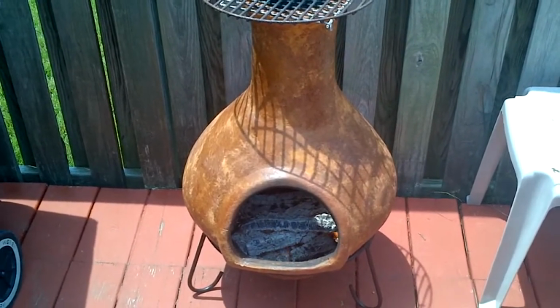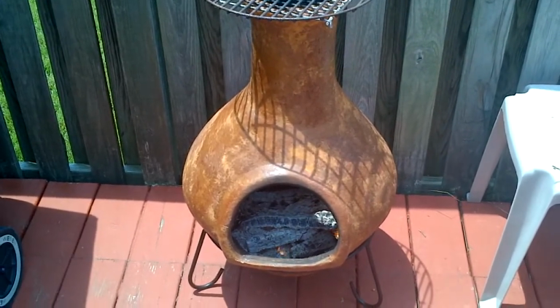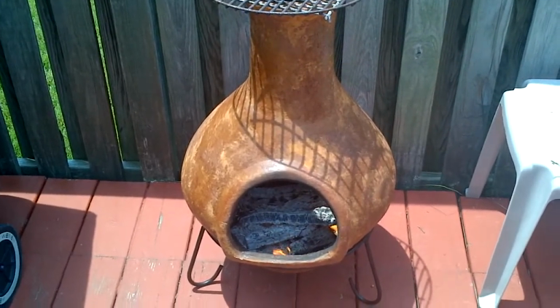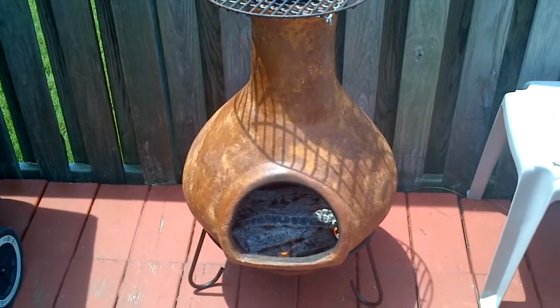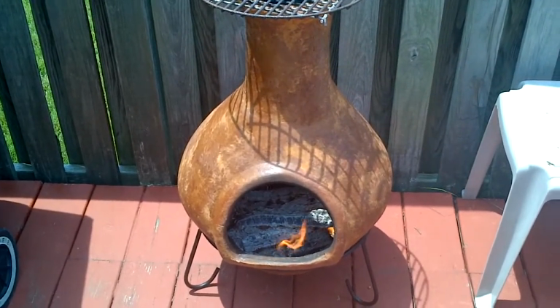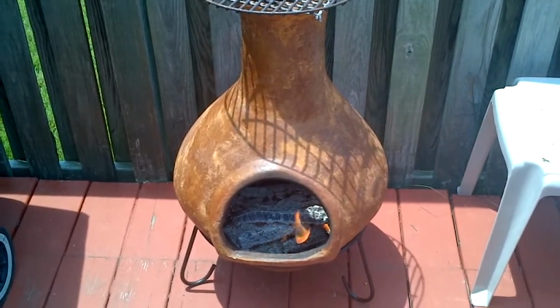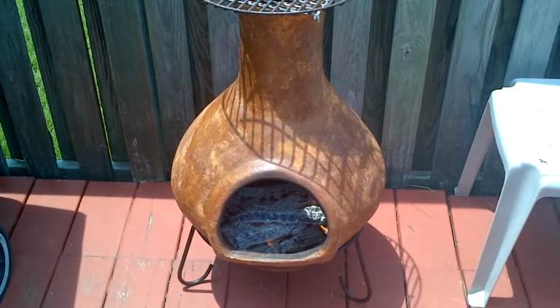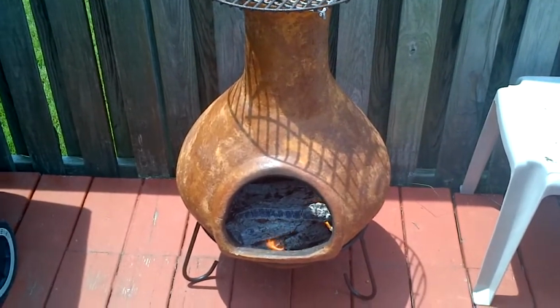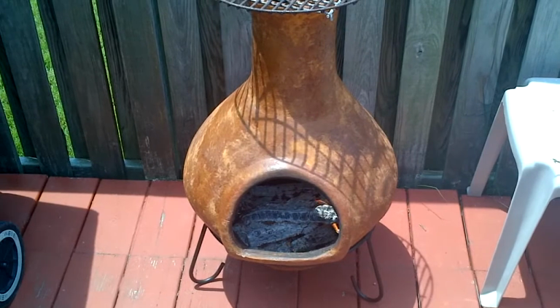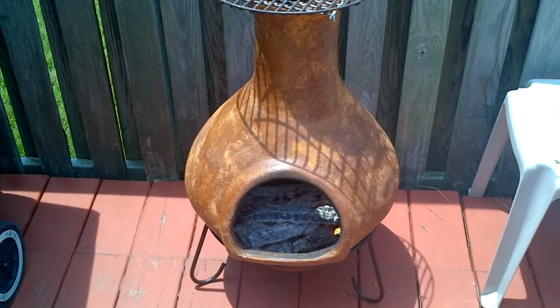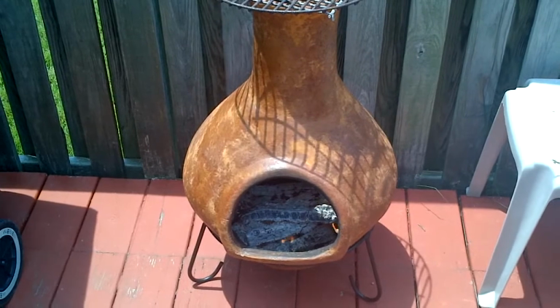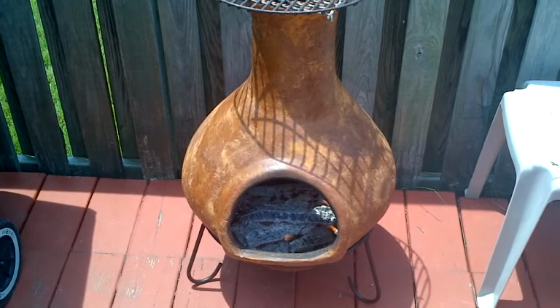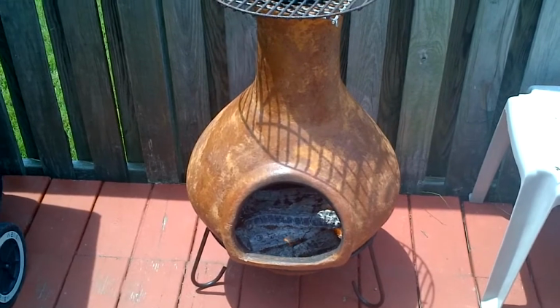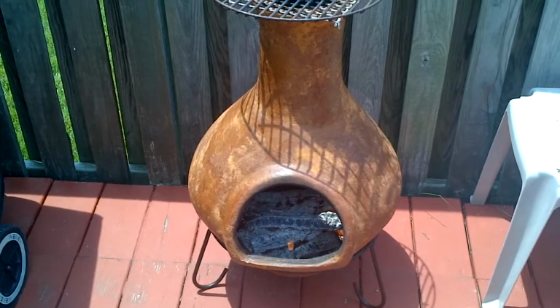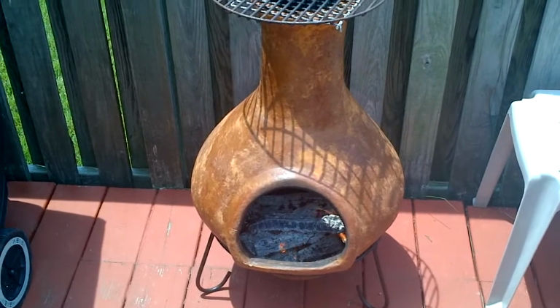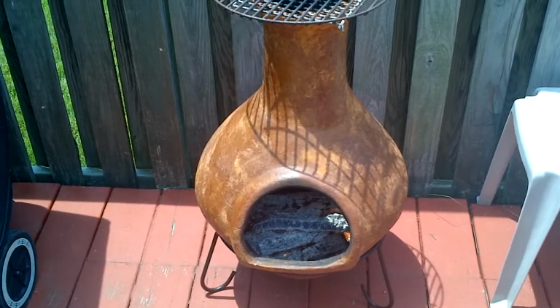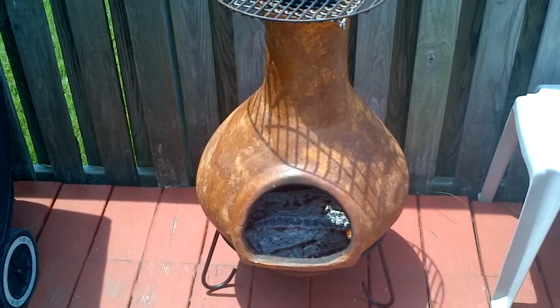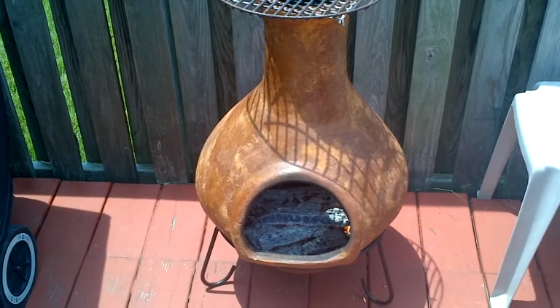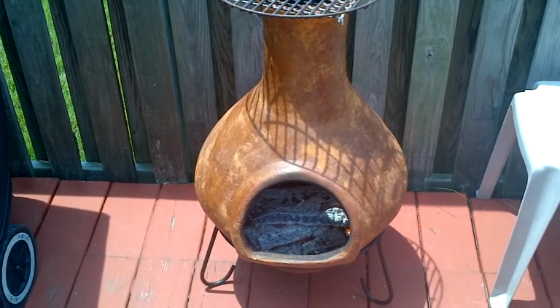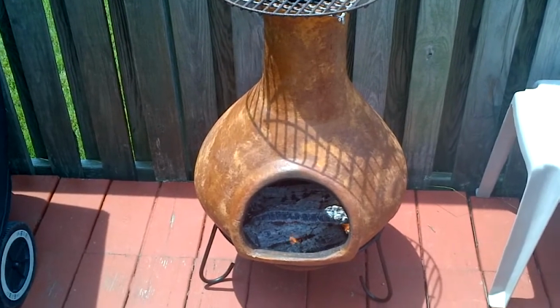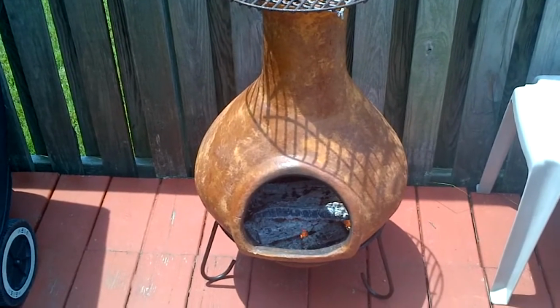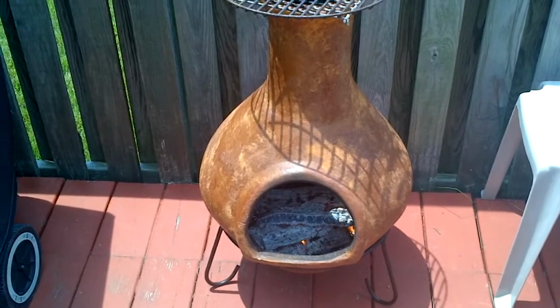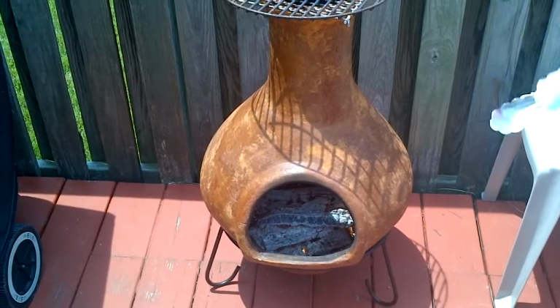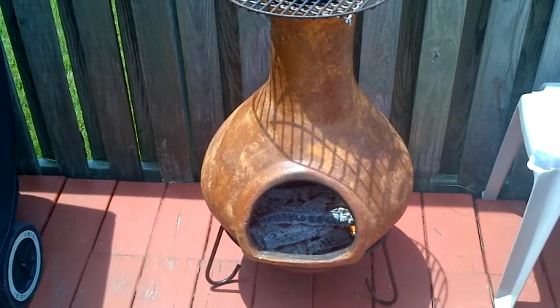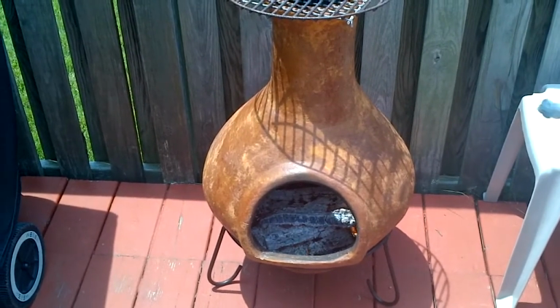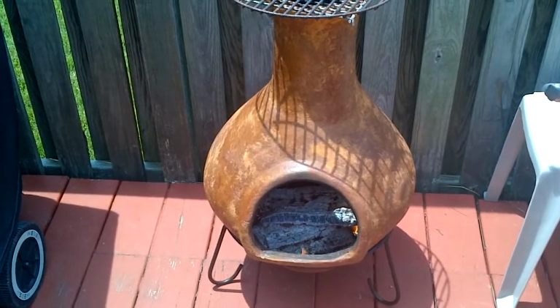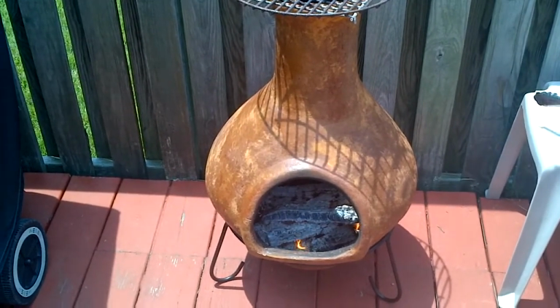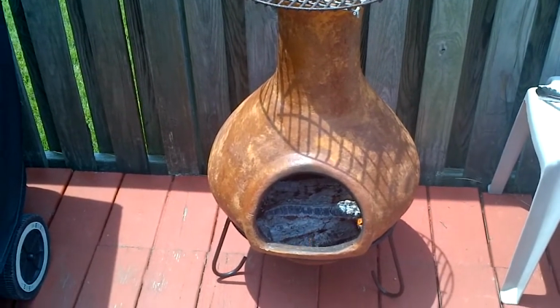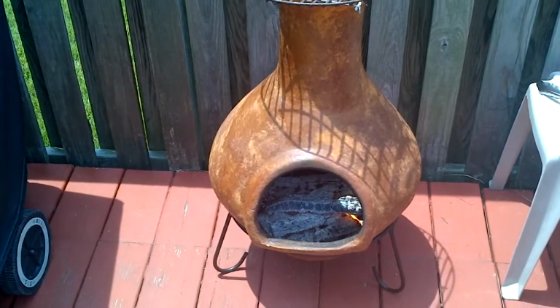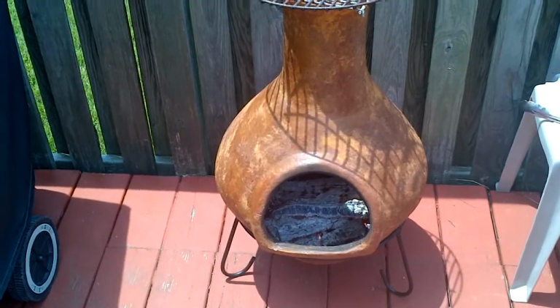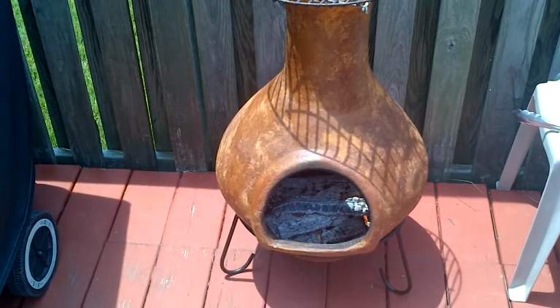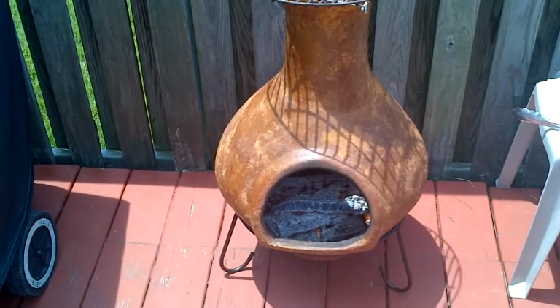Hi, Happy Fourth of July folks. I'm here to show you quickly how to dispose properly of an American flag.